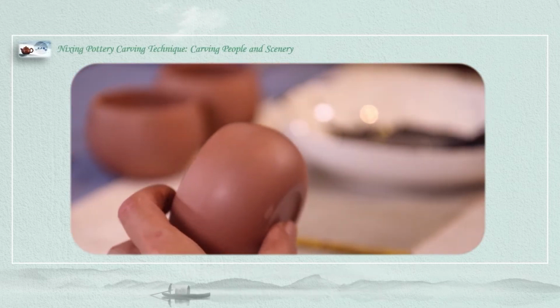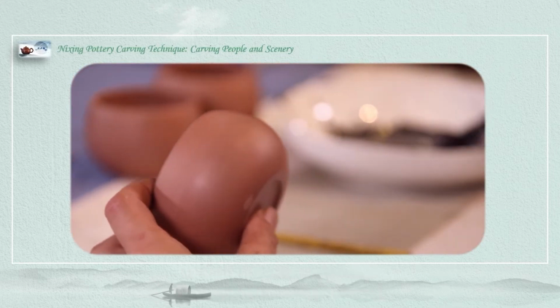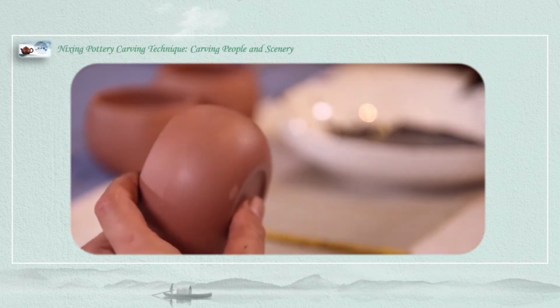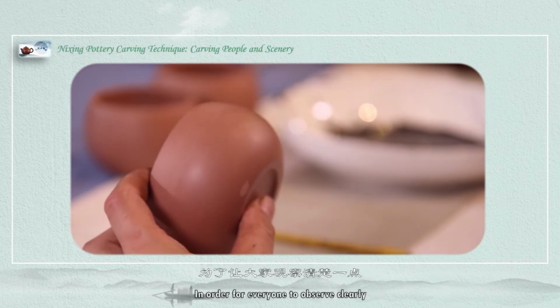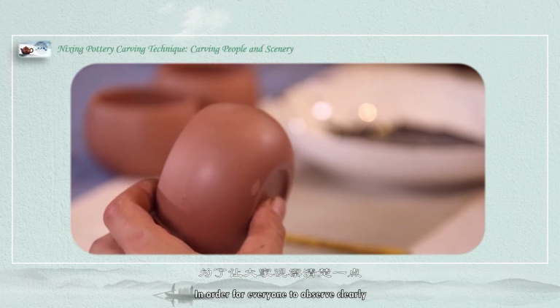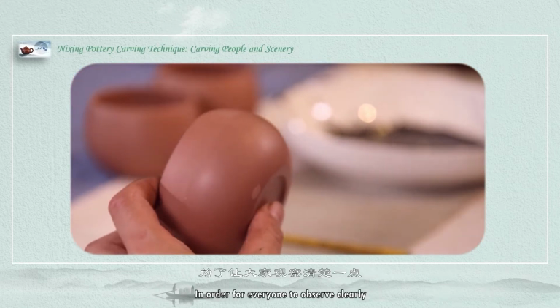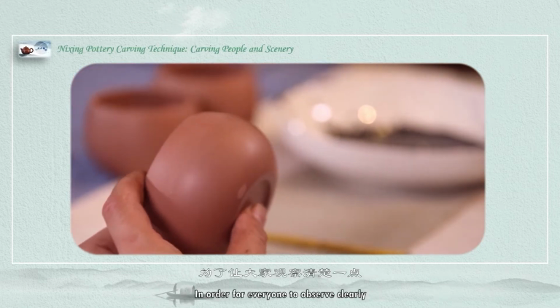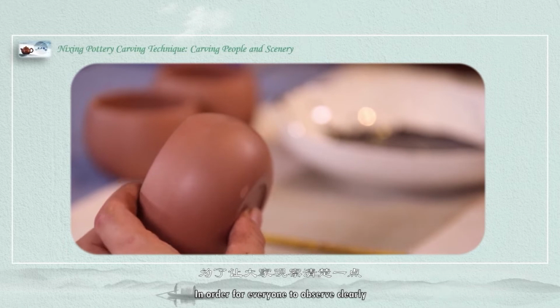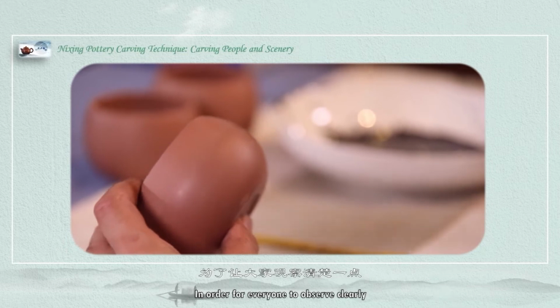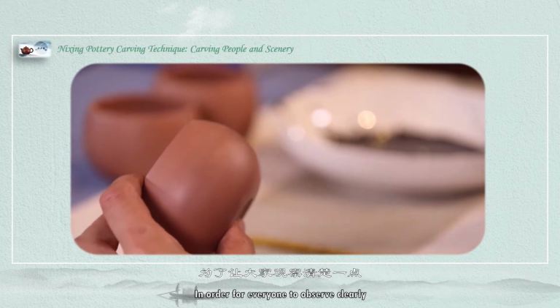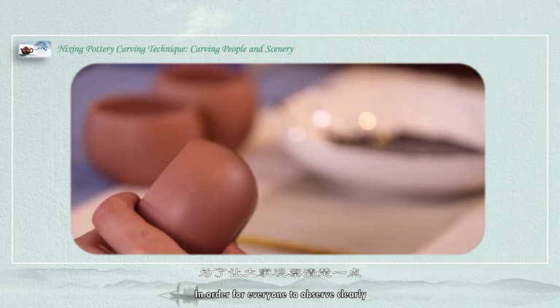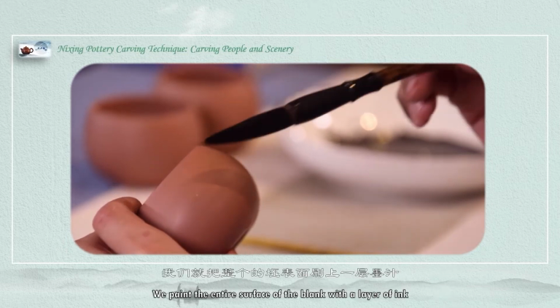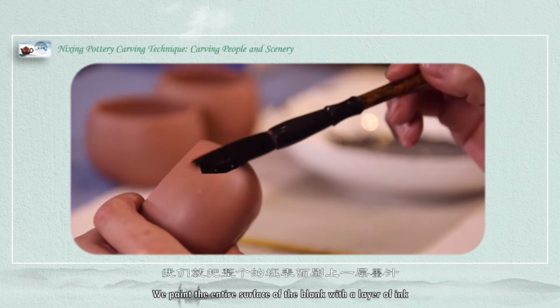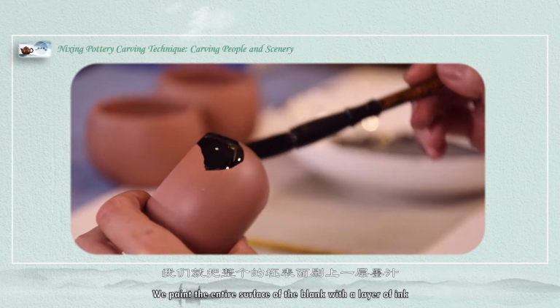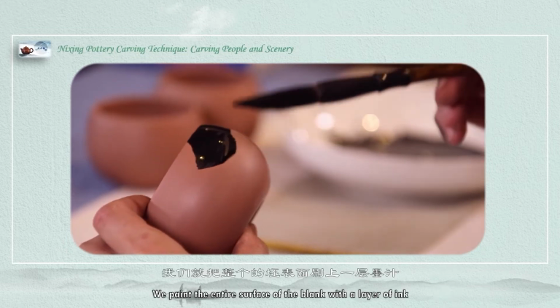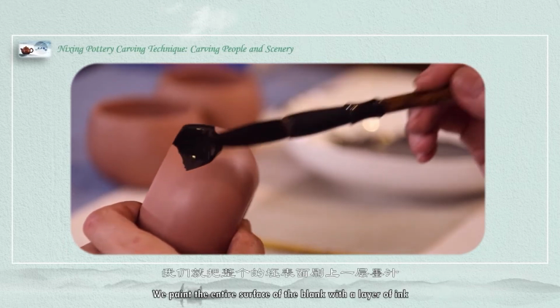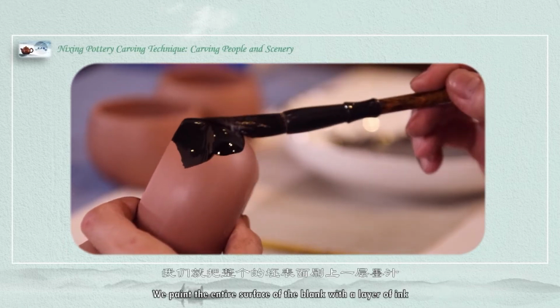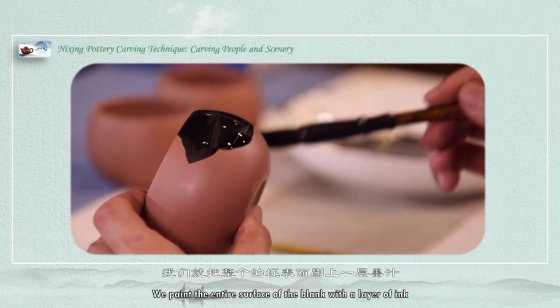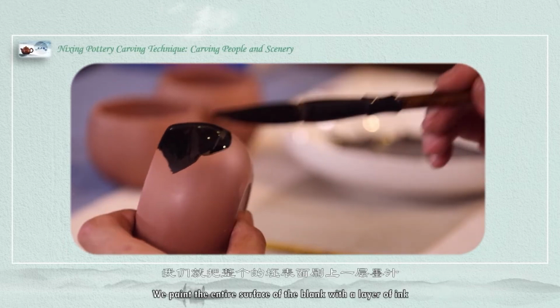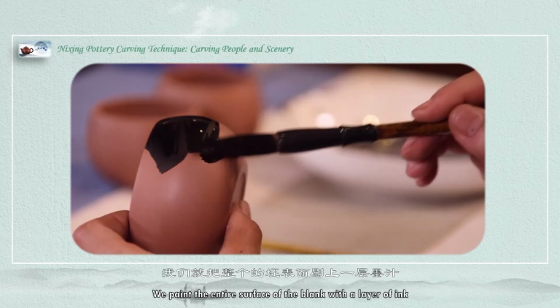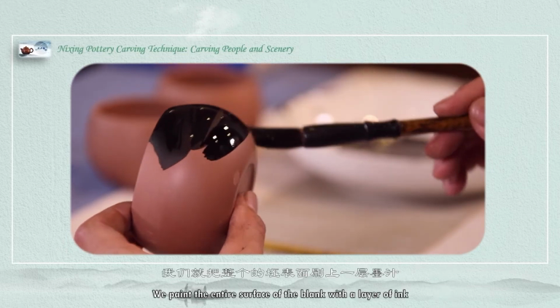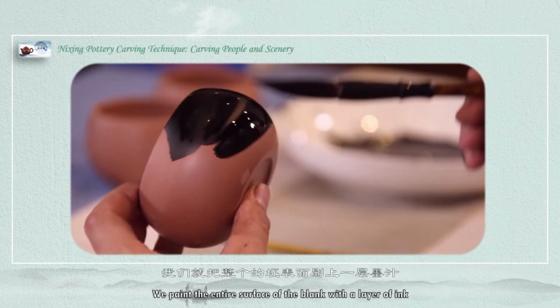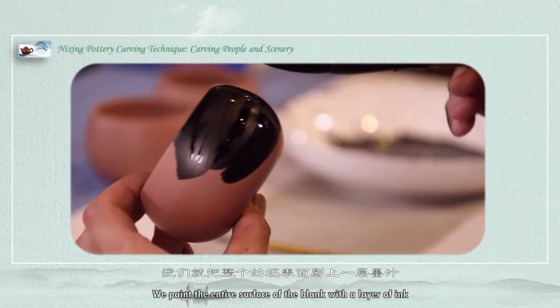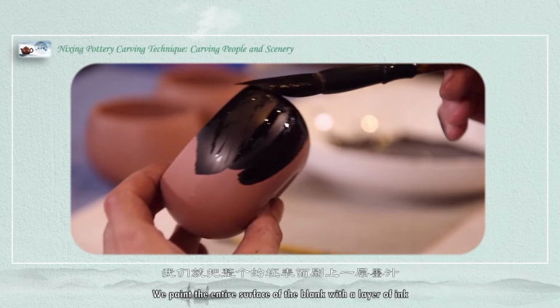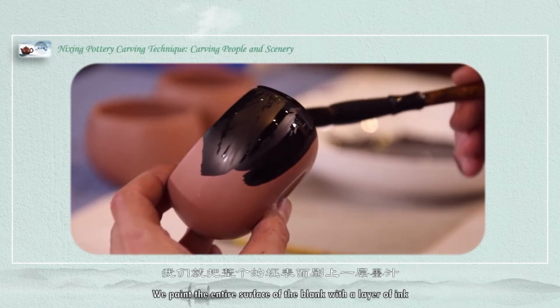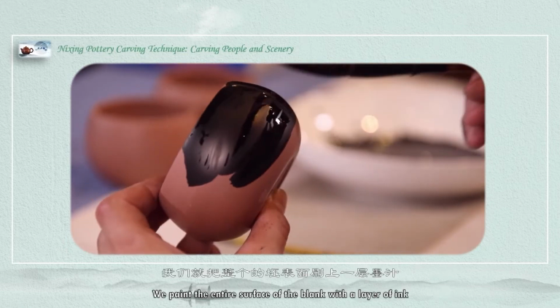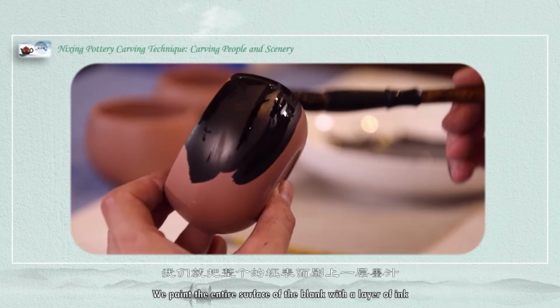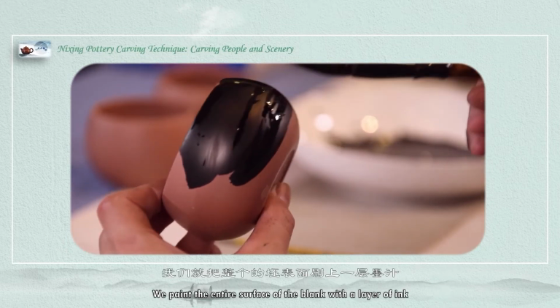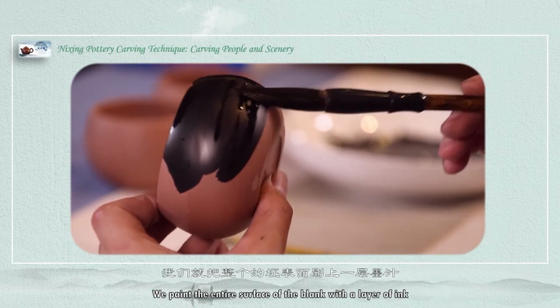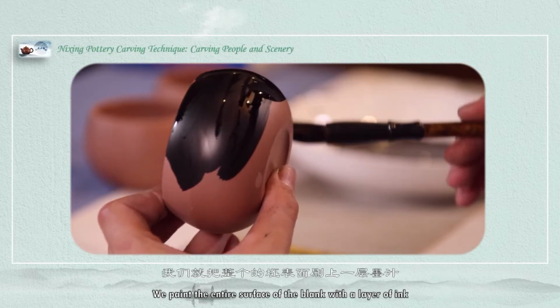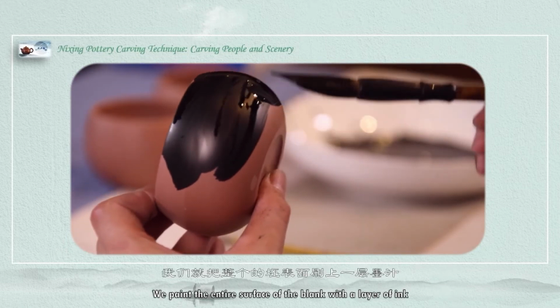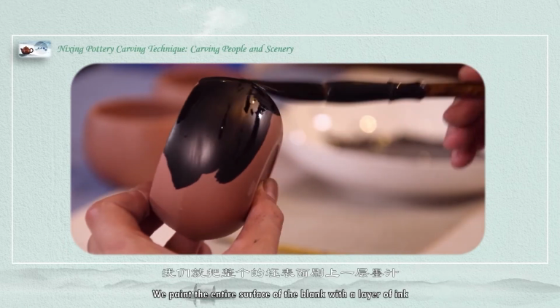In order for everyone to observe clearly, we paint the entire surface of the blank with a layer of ink.